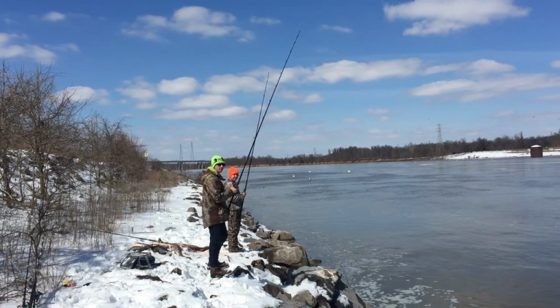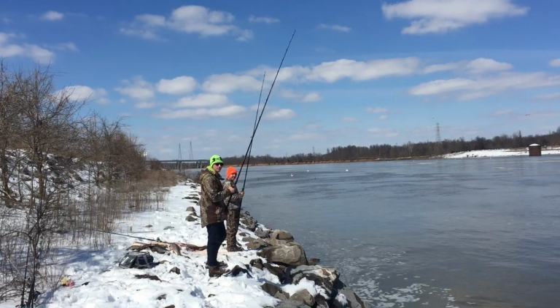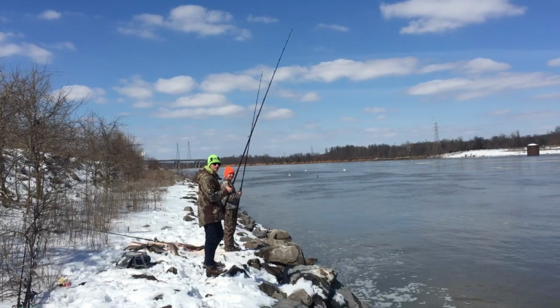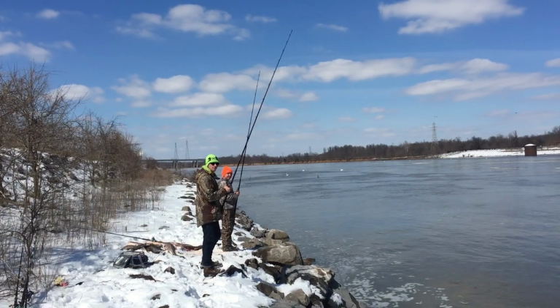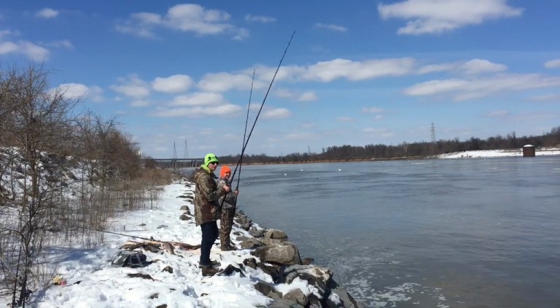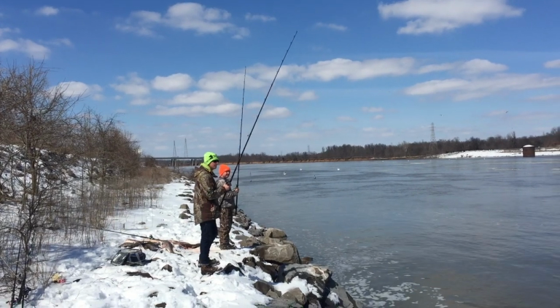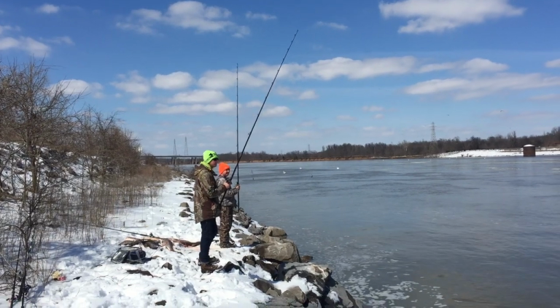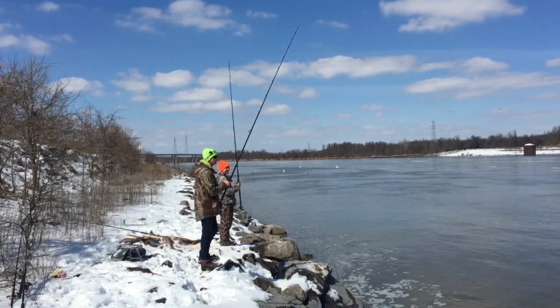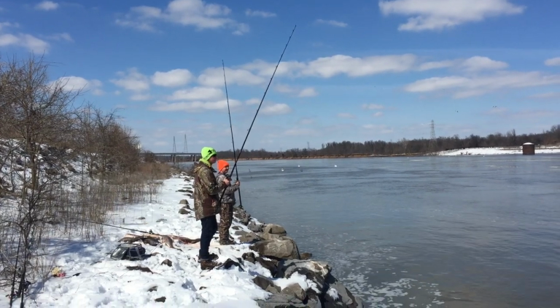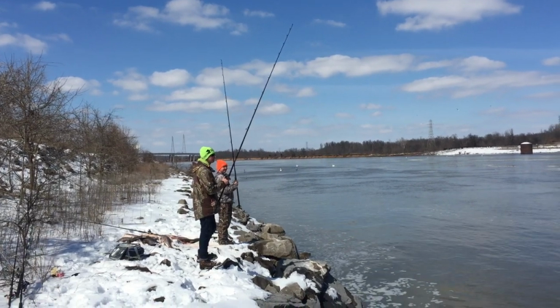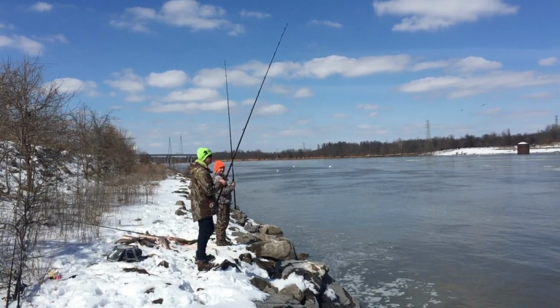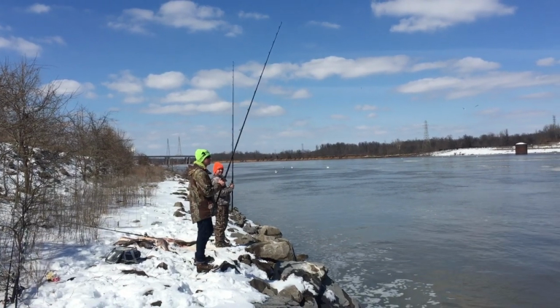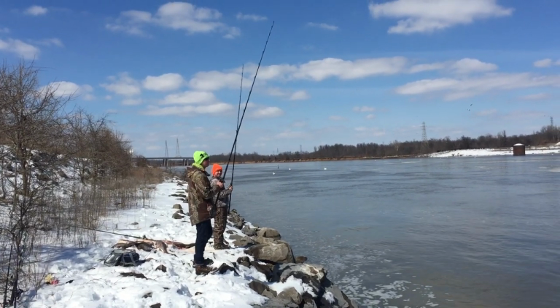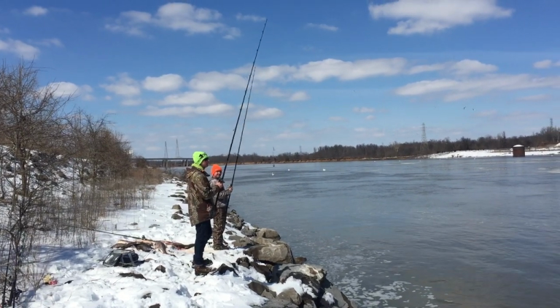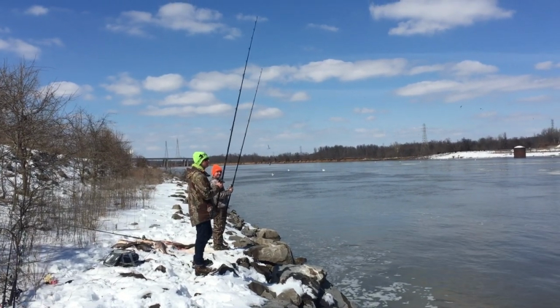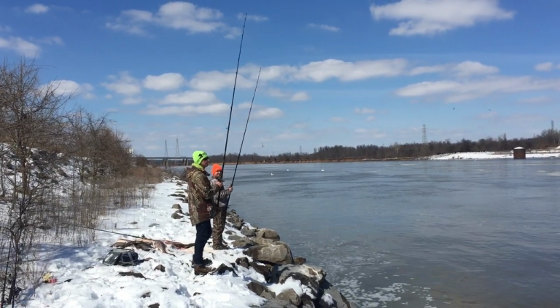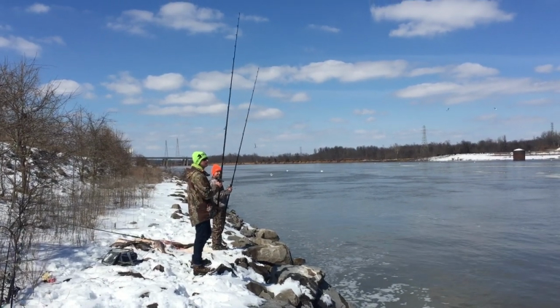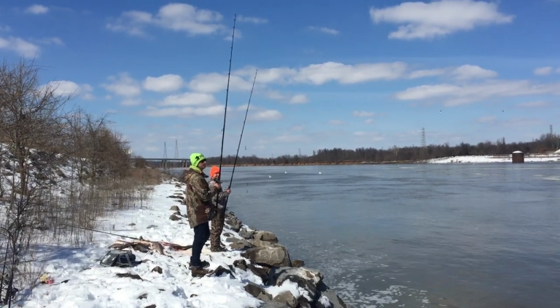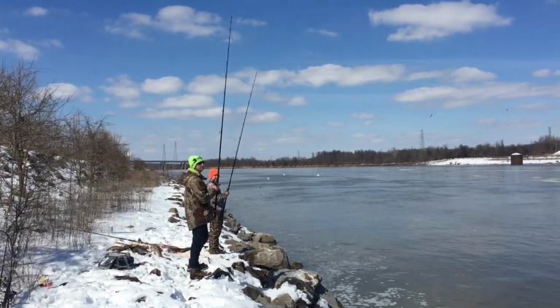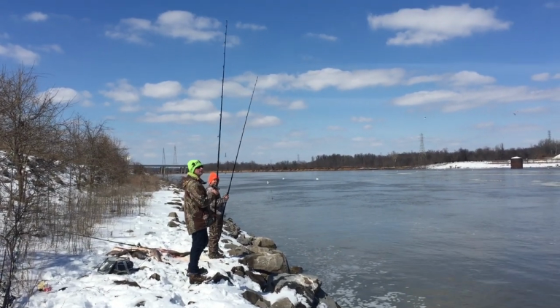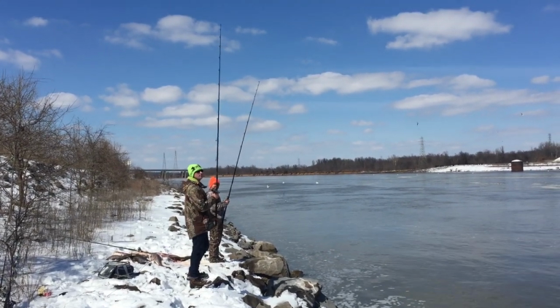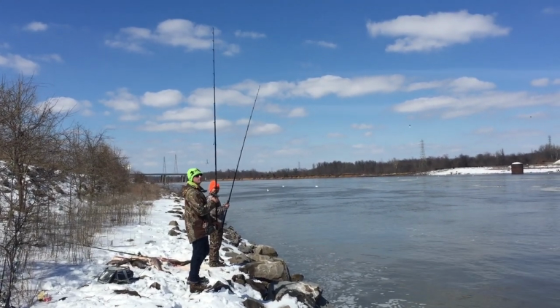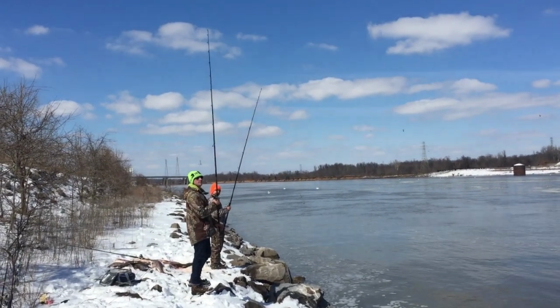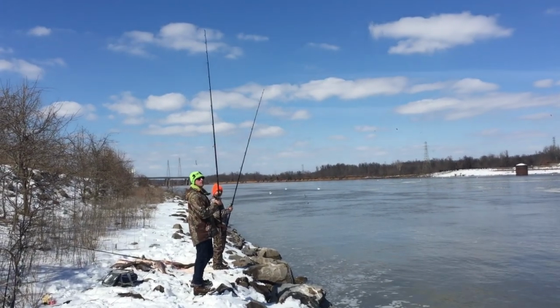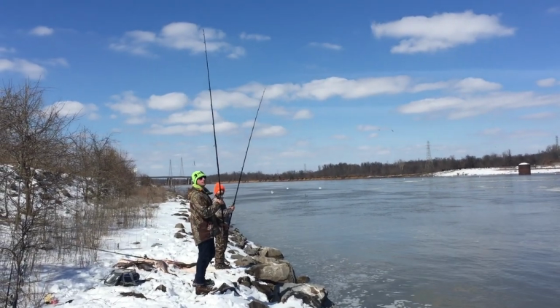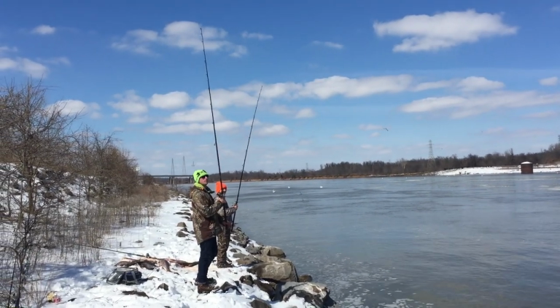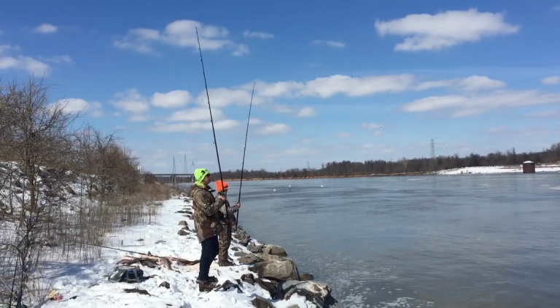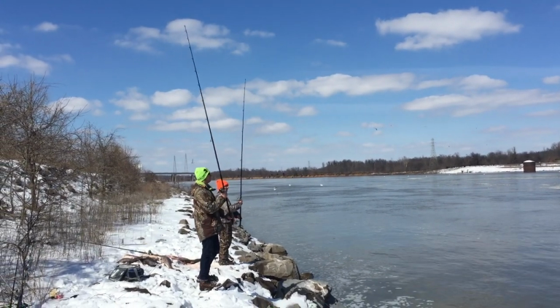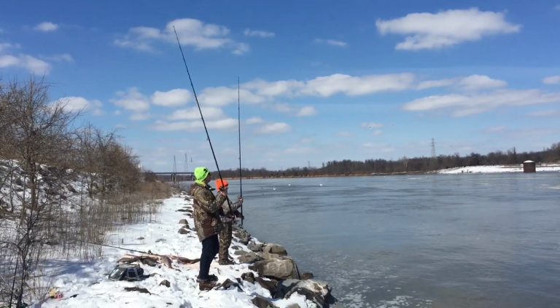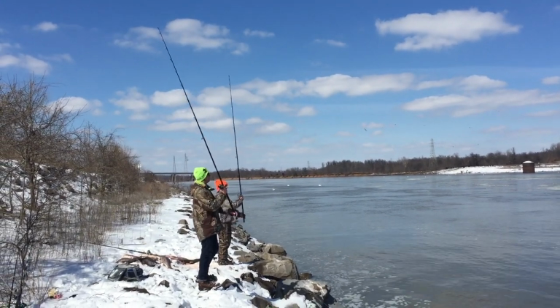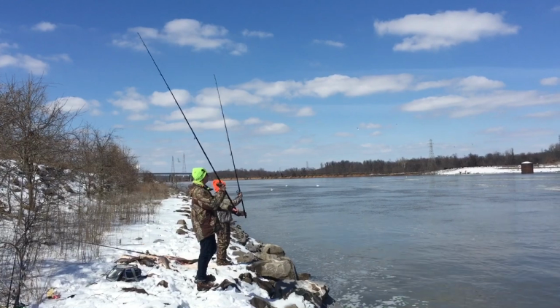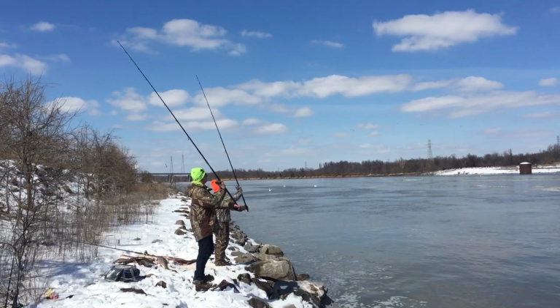We're down here at the Kentucky Dam going after Asian carp. Going to show you how it's done.